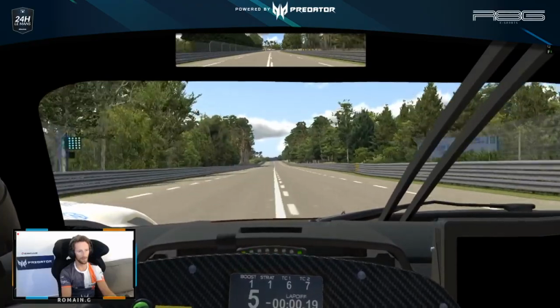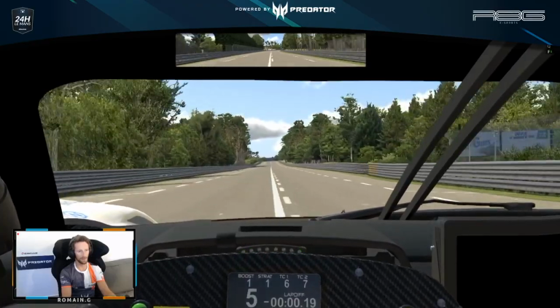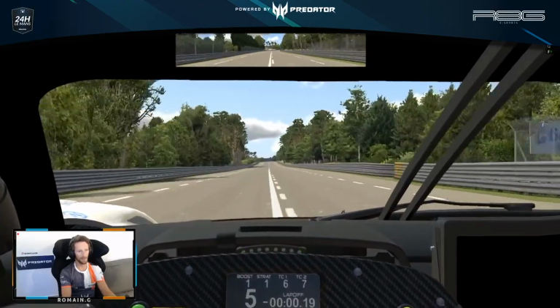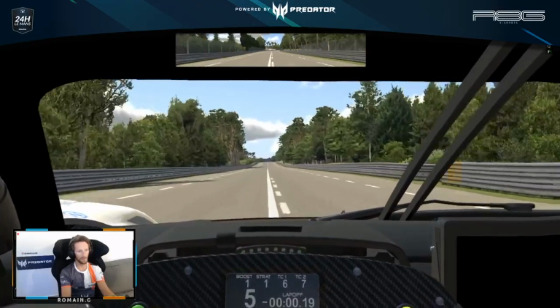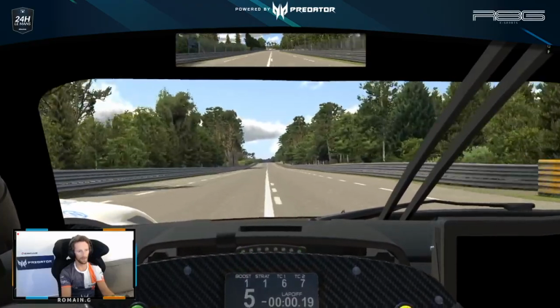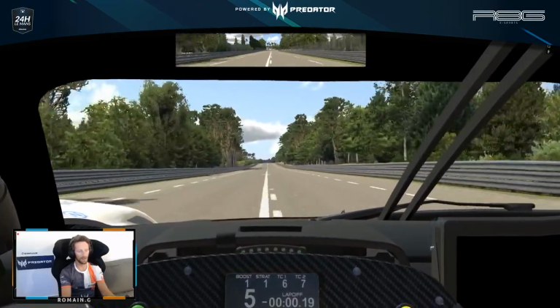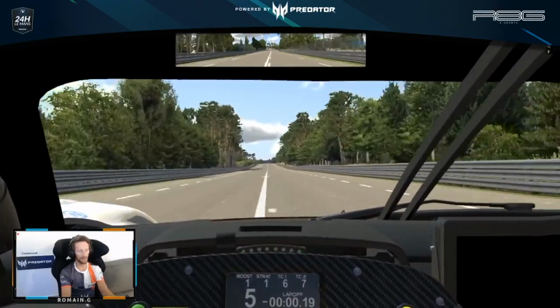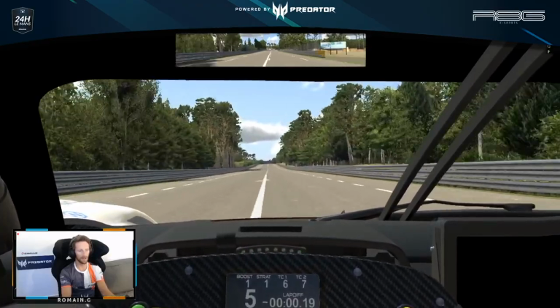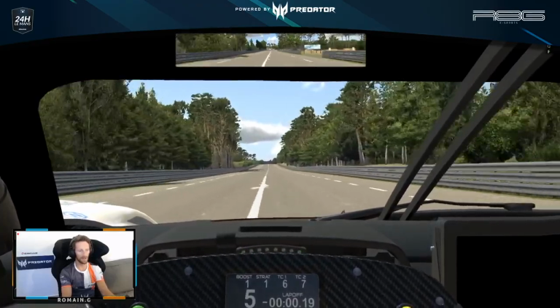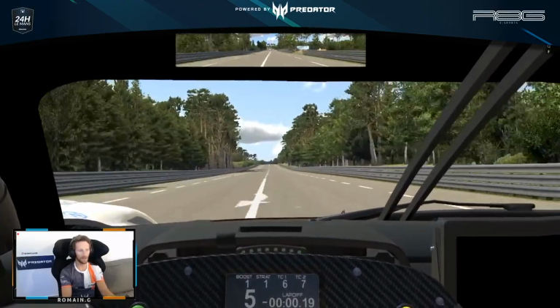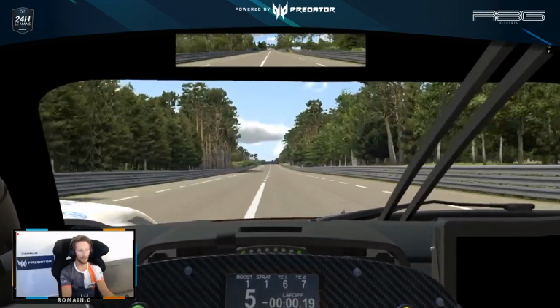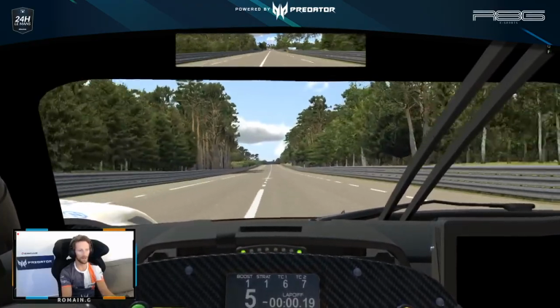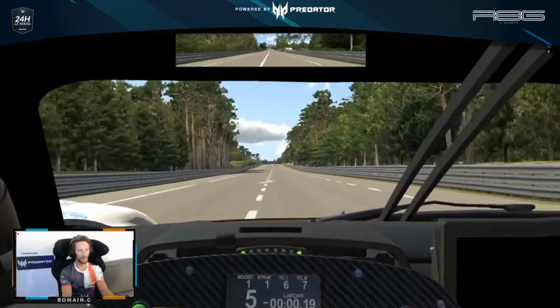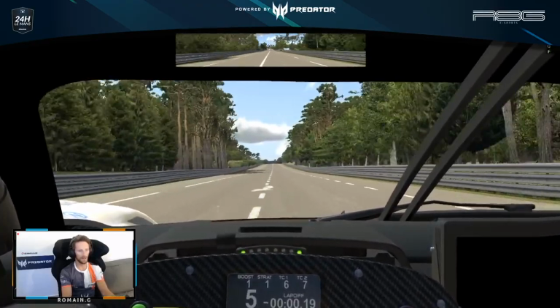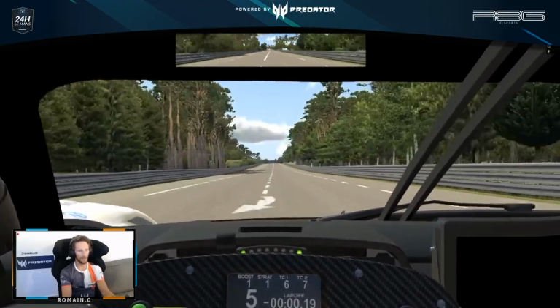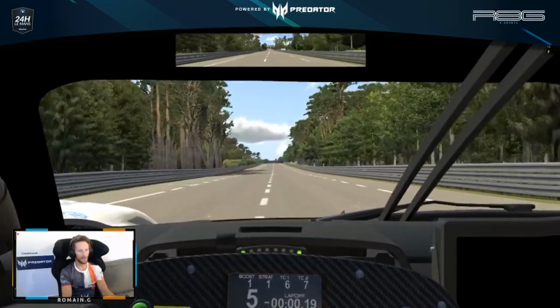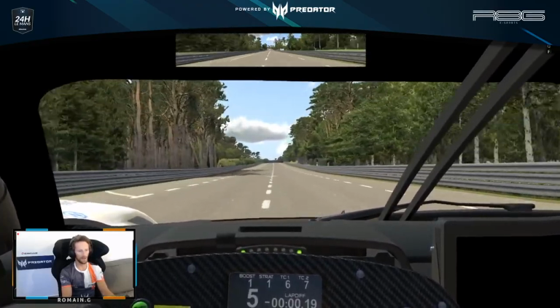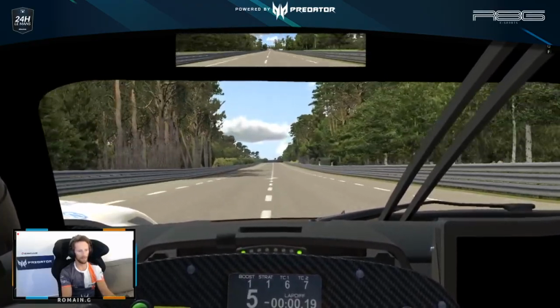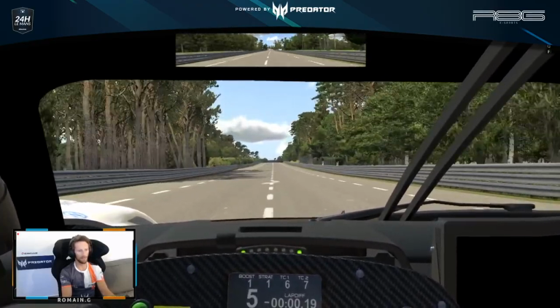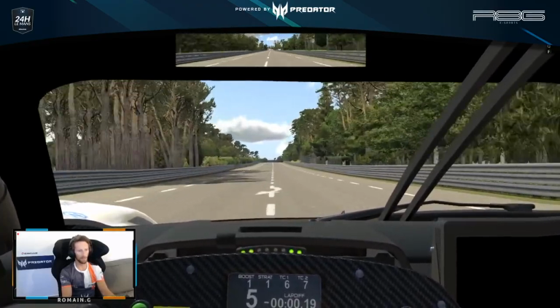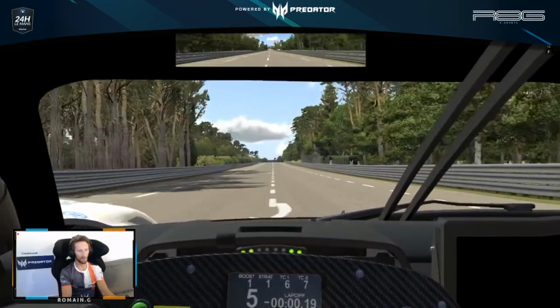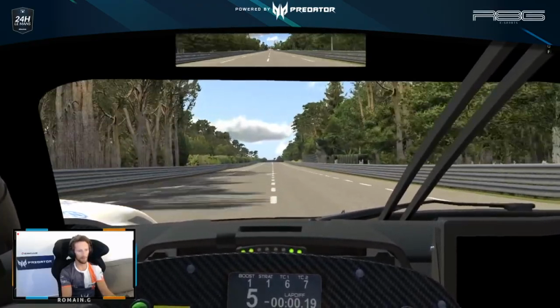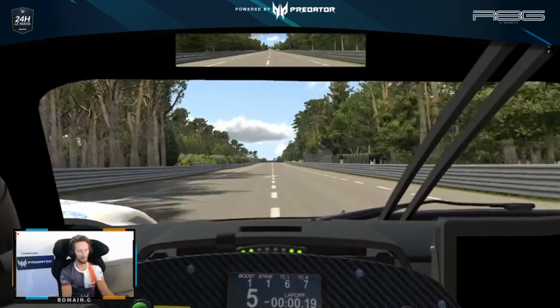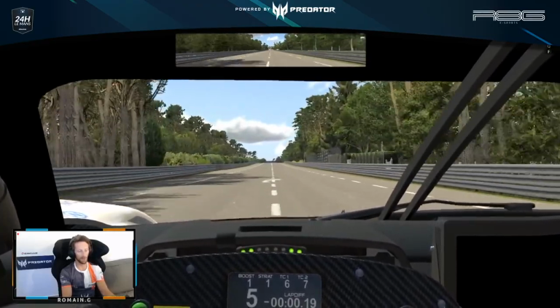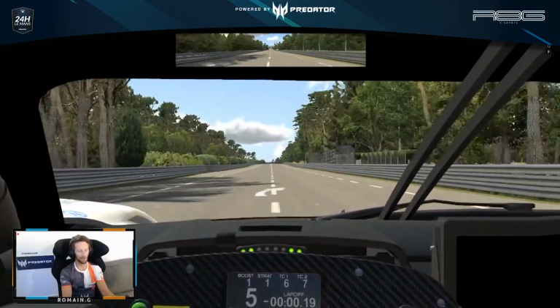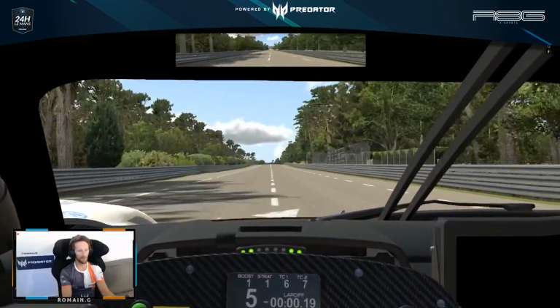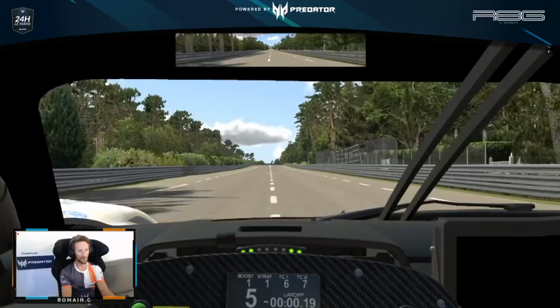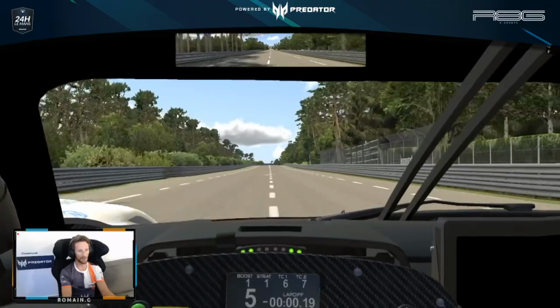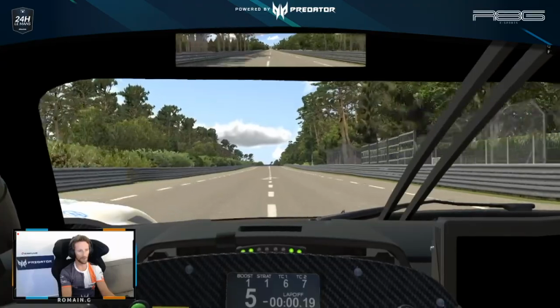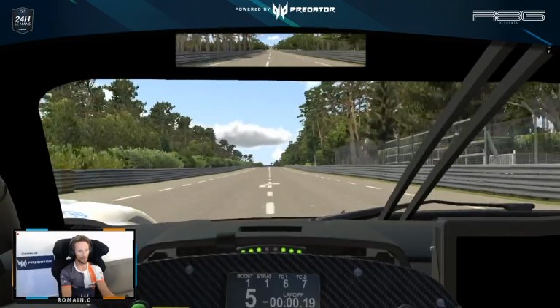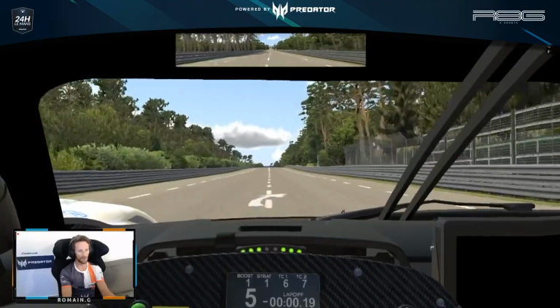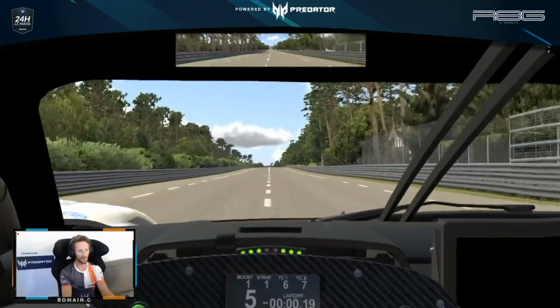Heading down to Arnage, probably one of my favorite corners of the circuit.